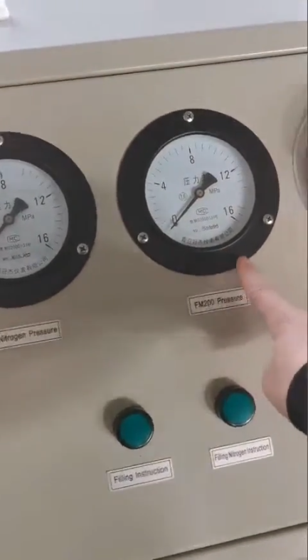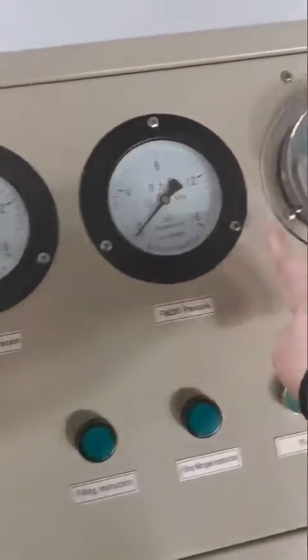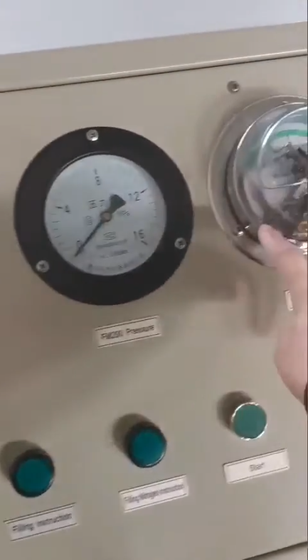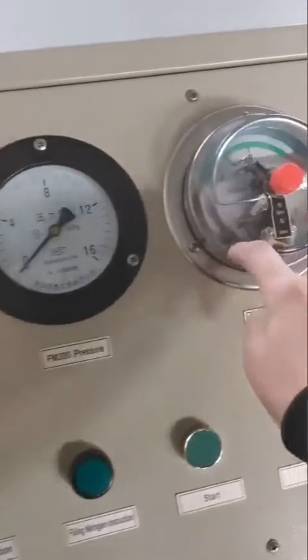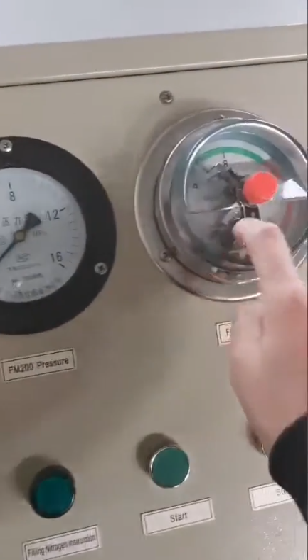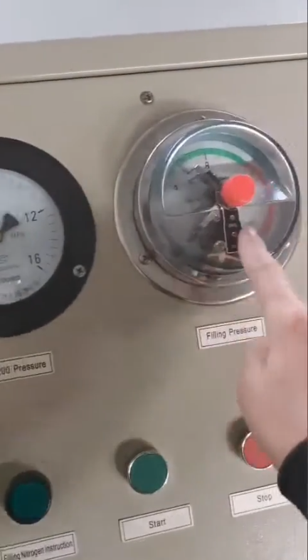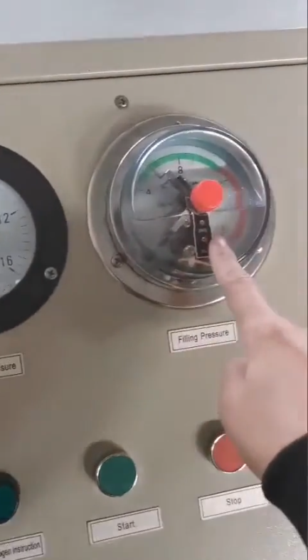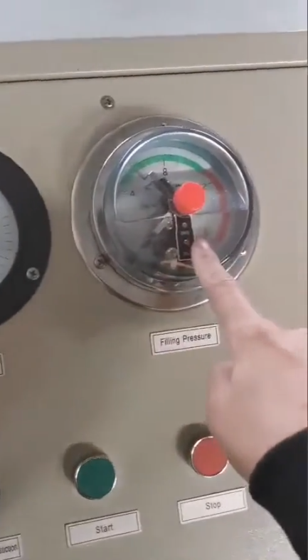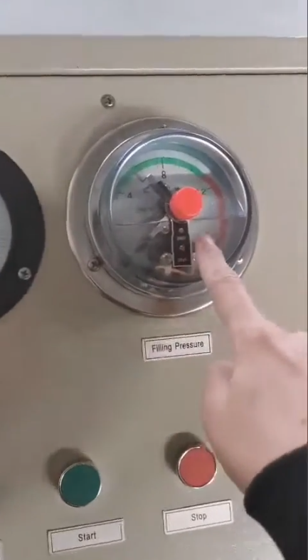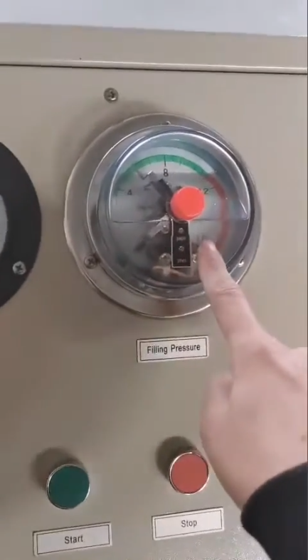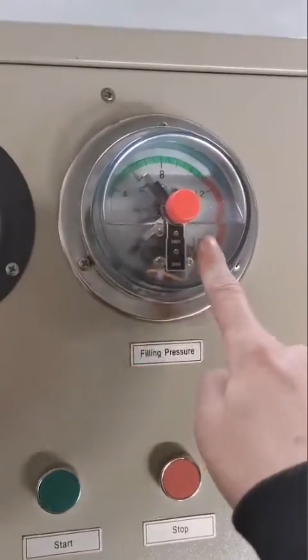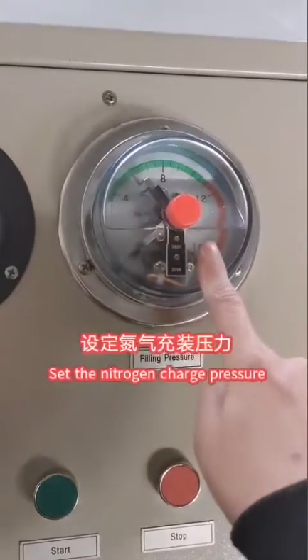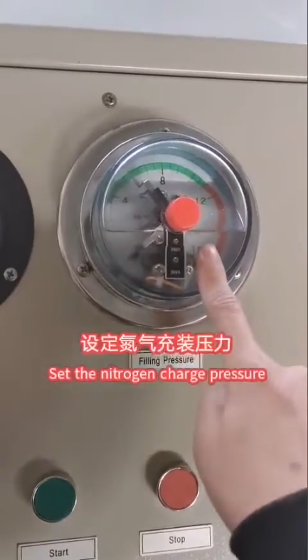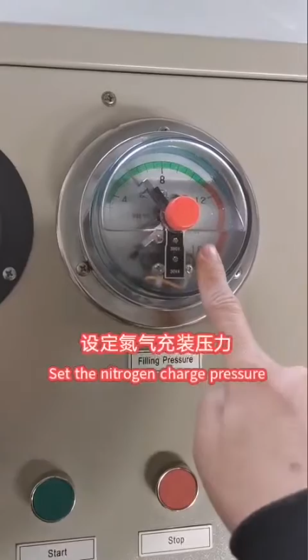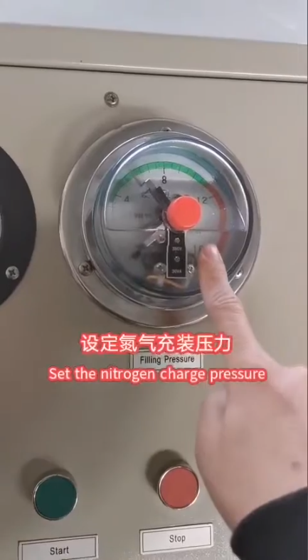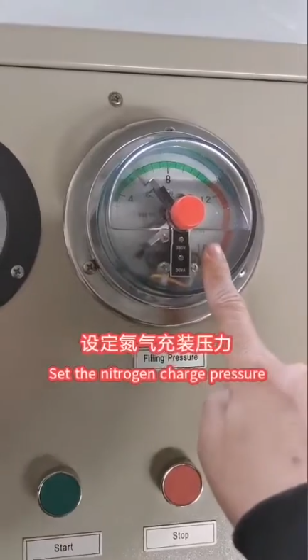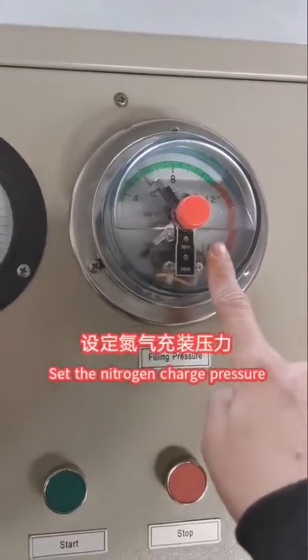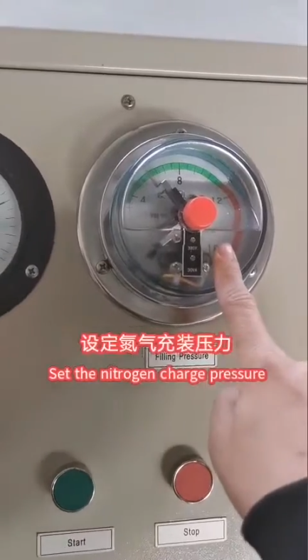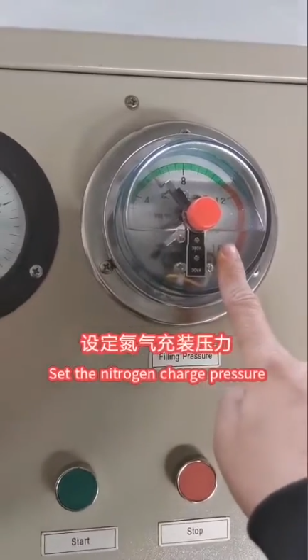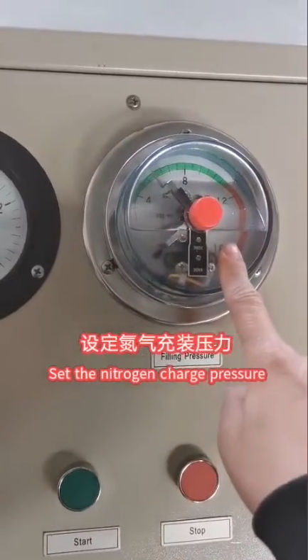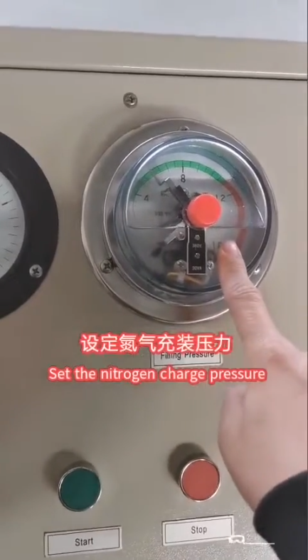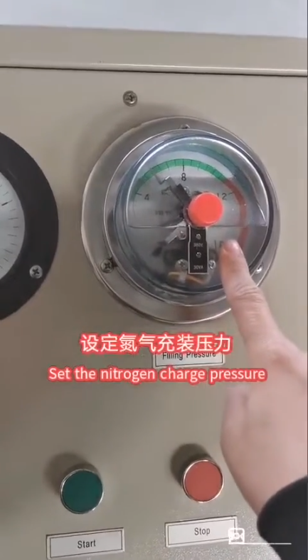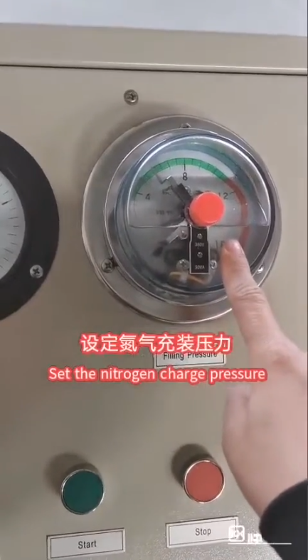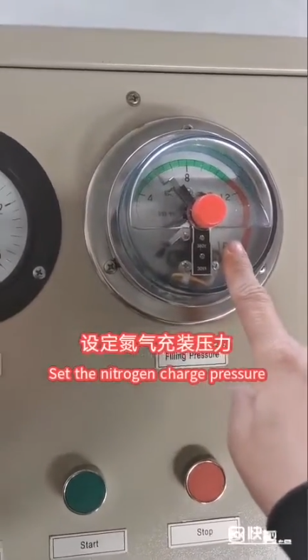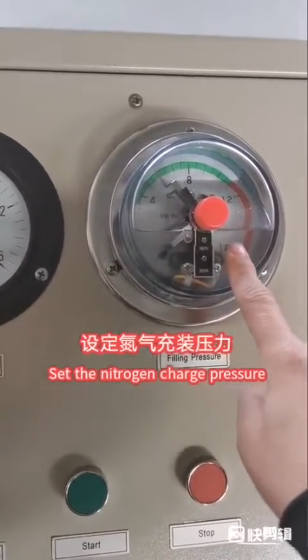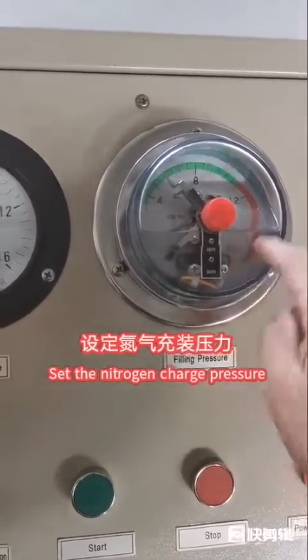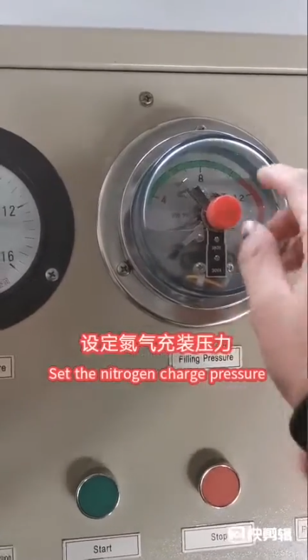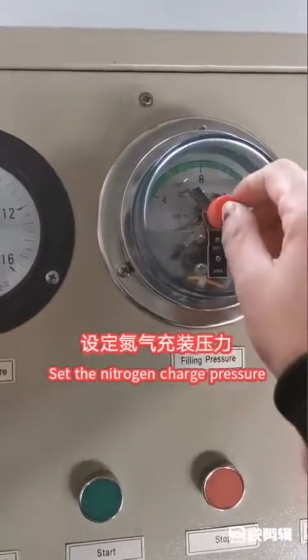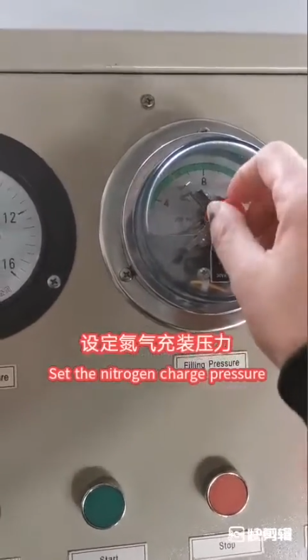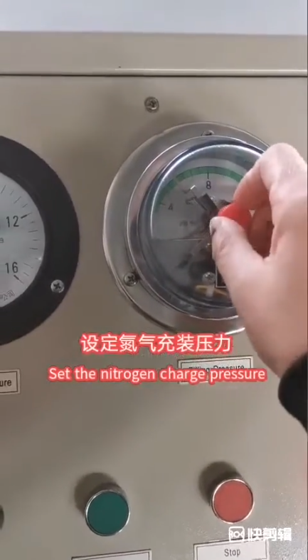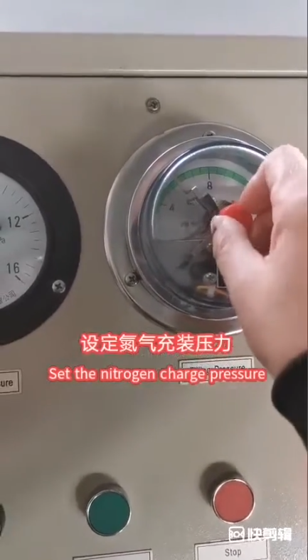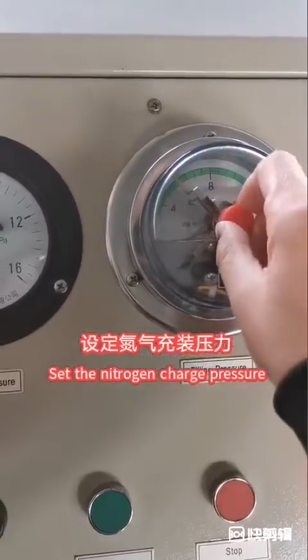This is the nitrogen filling pressure. We can set here.